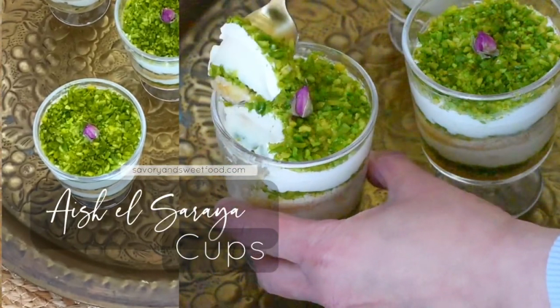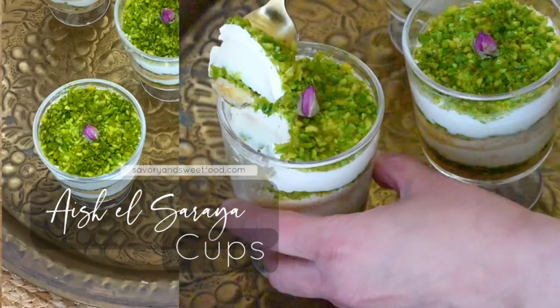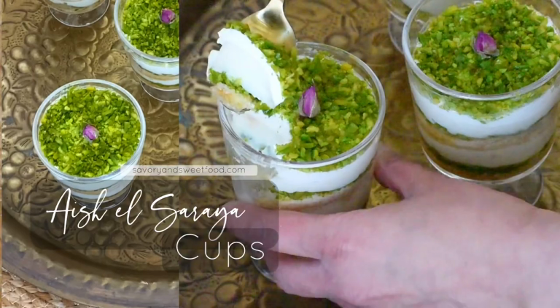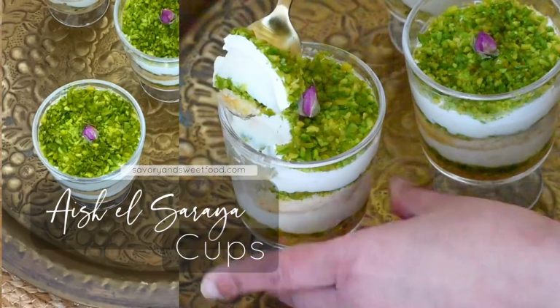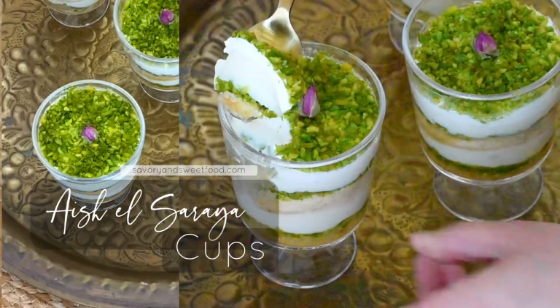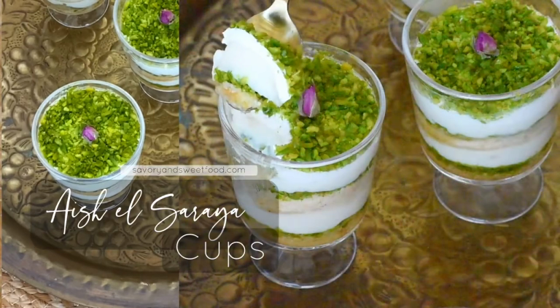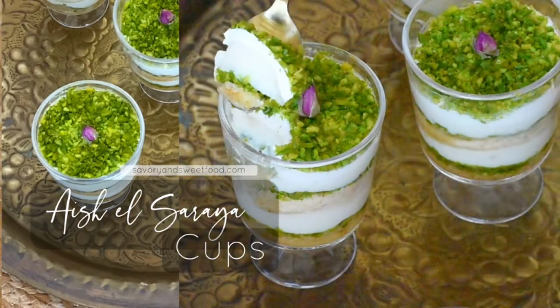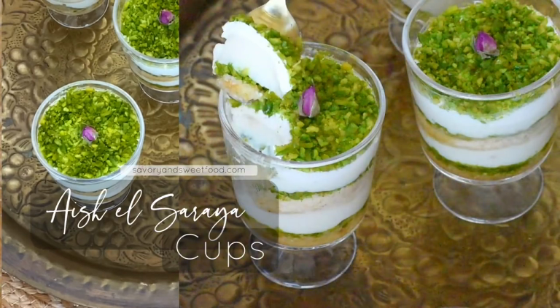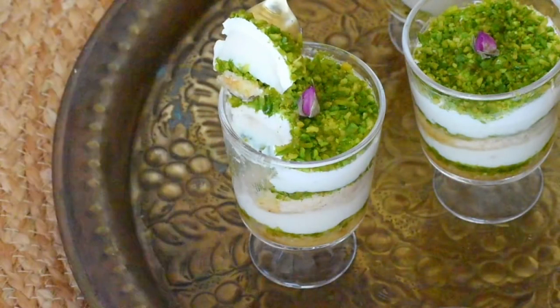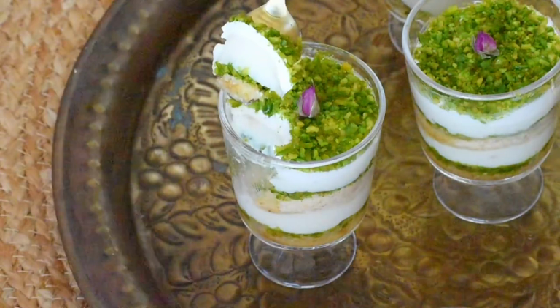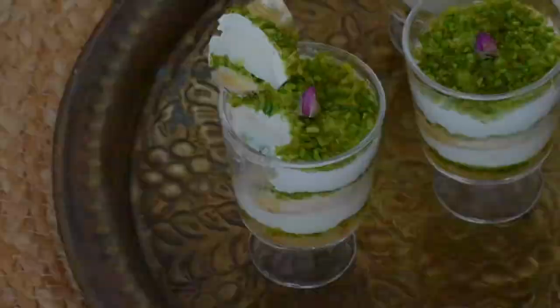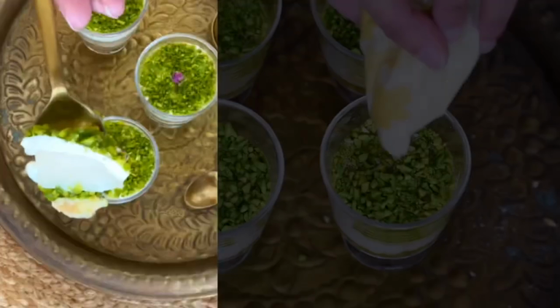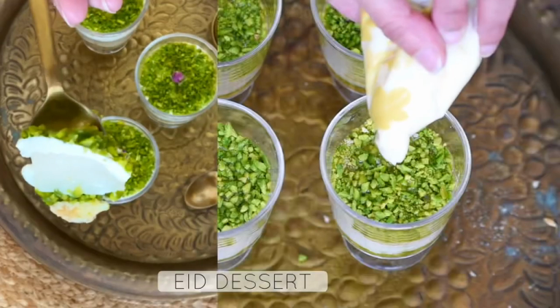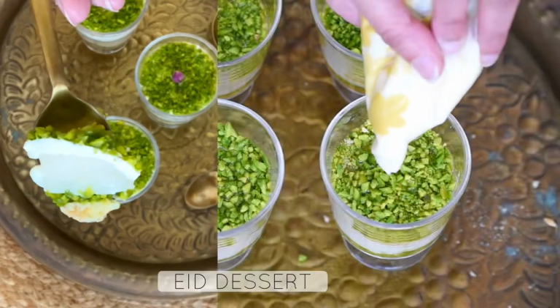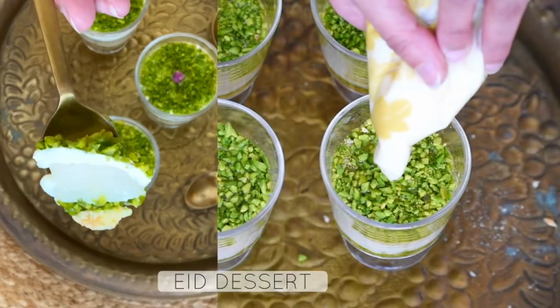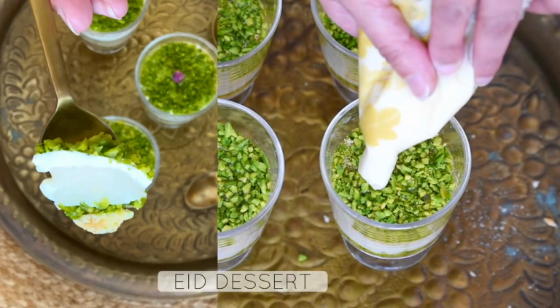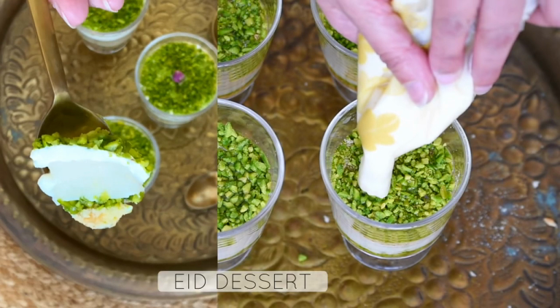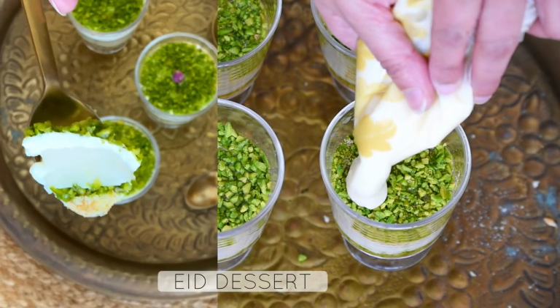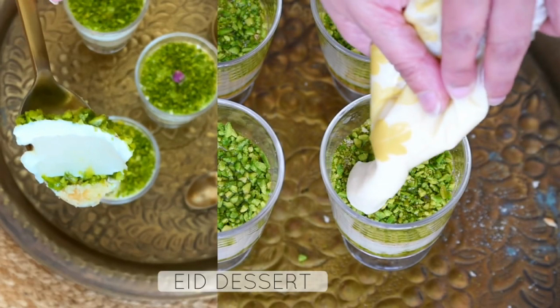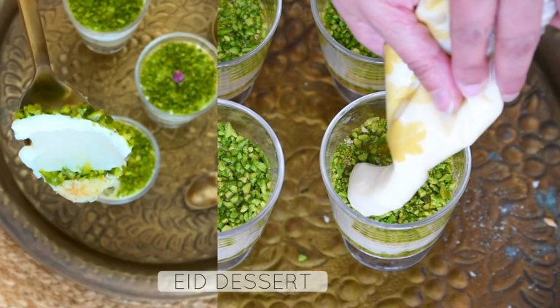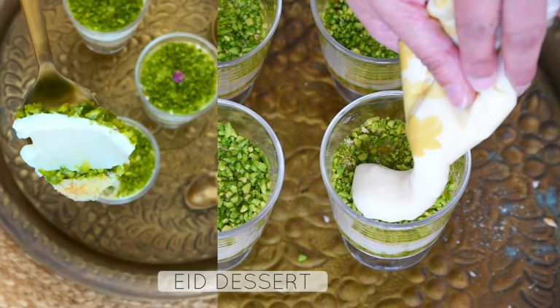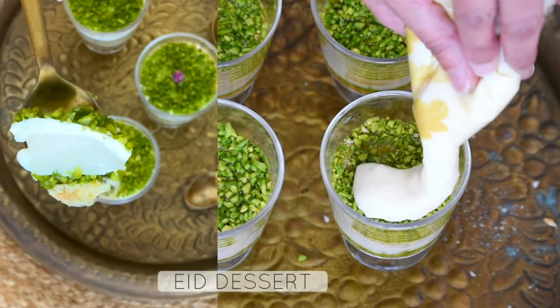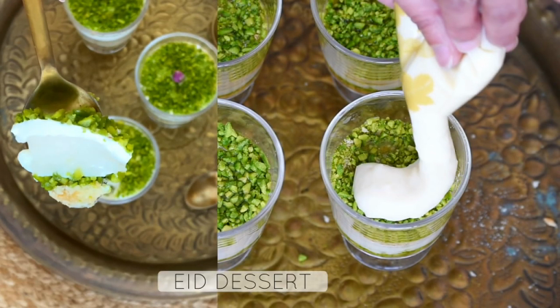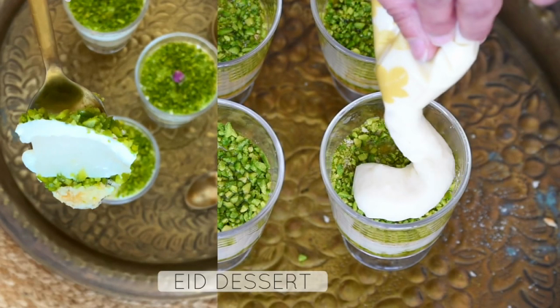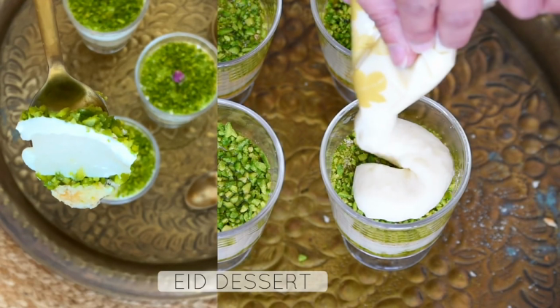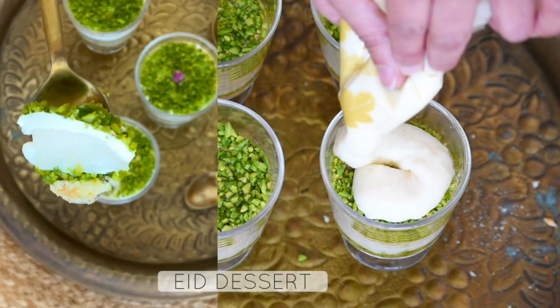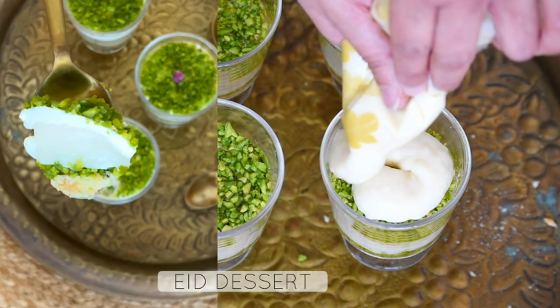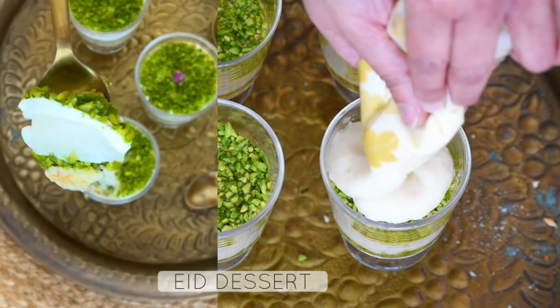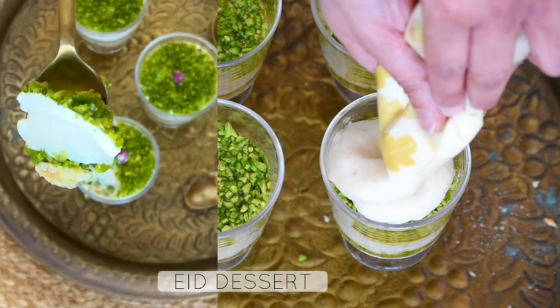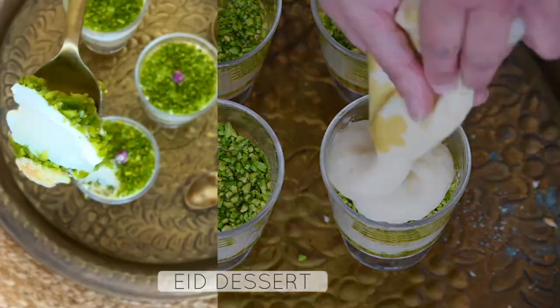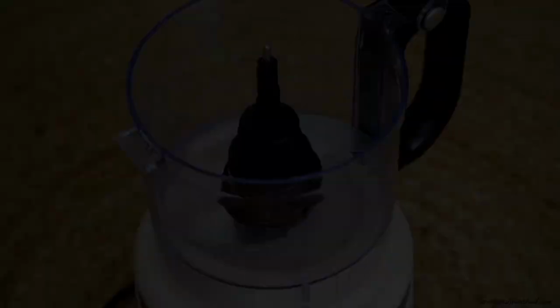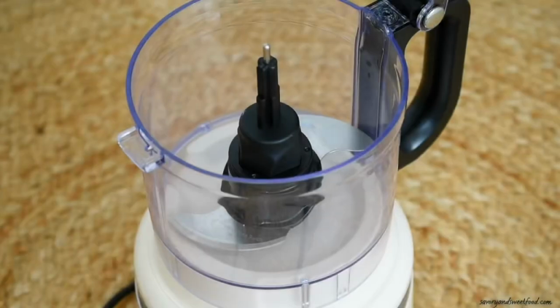Eid al-Fitr is in a few days and here I have for you a very delicious dessert: Aisha Saraya cups.